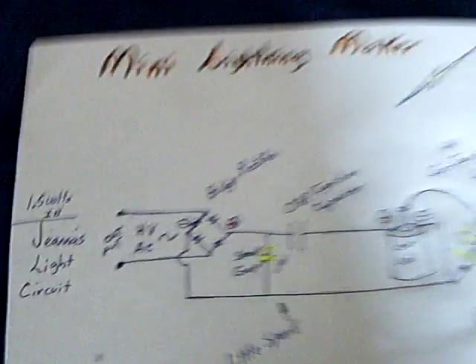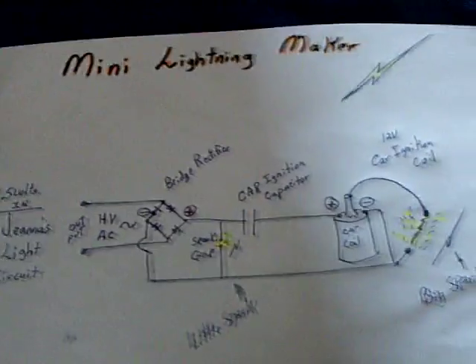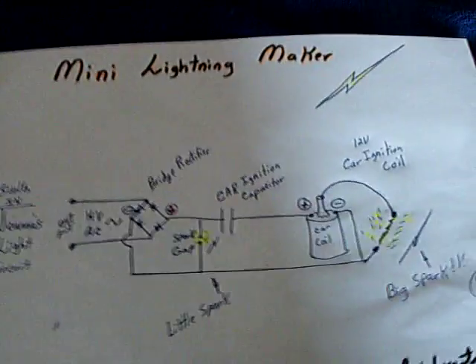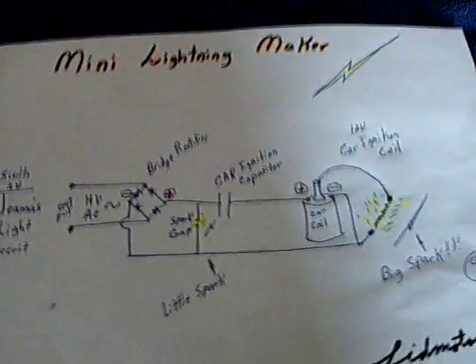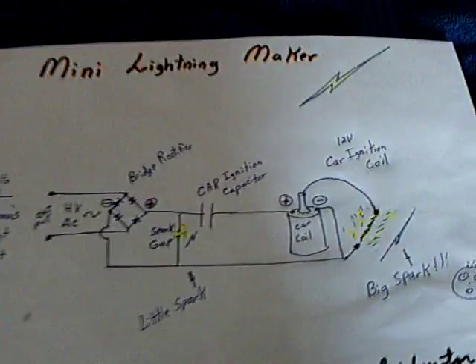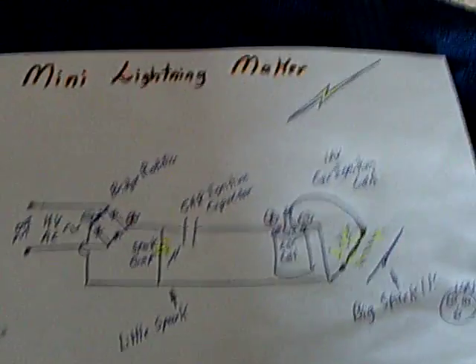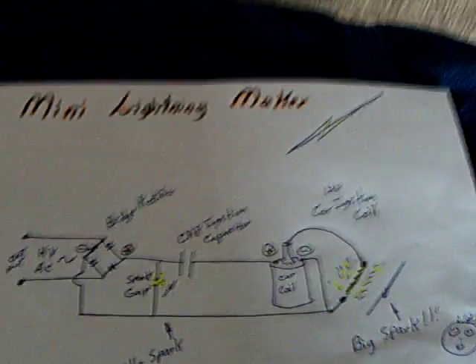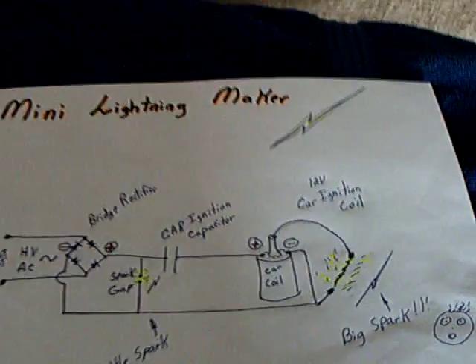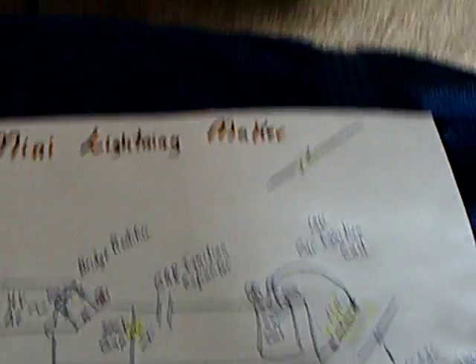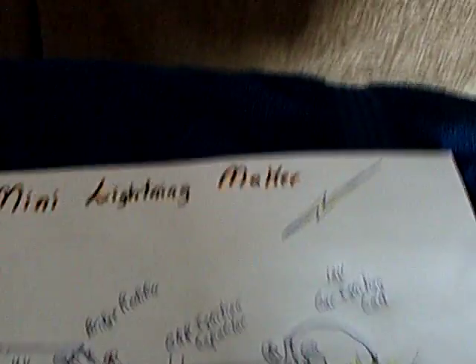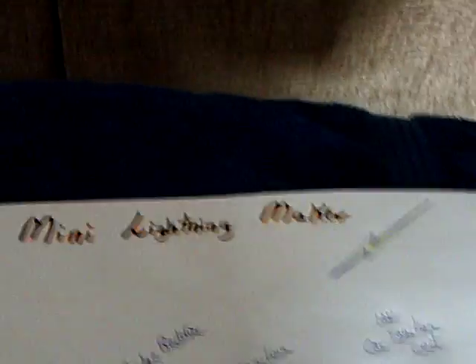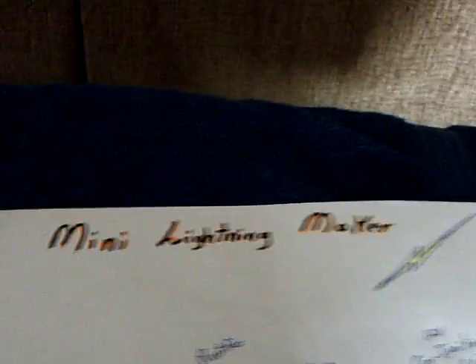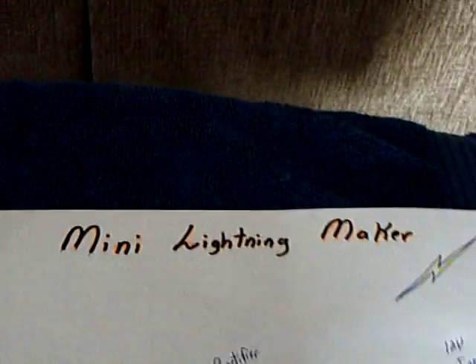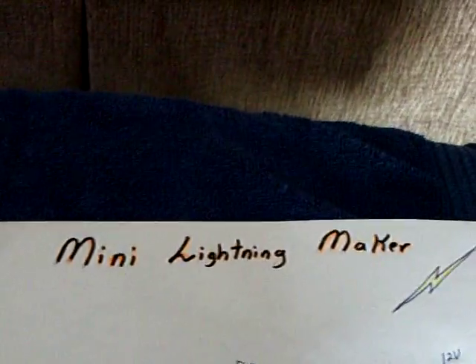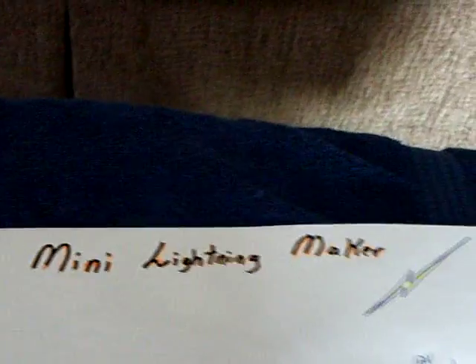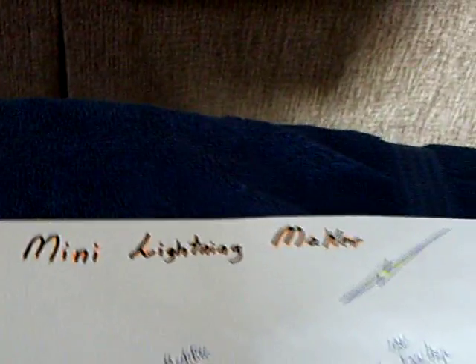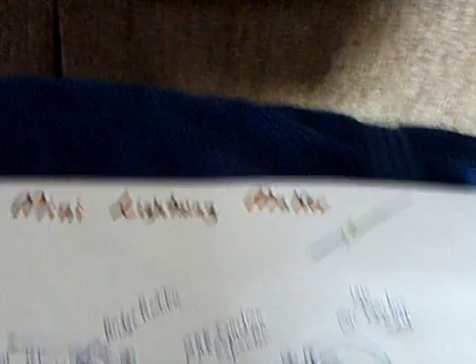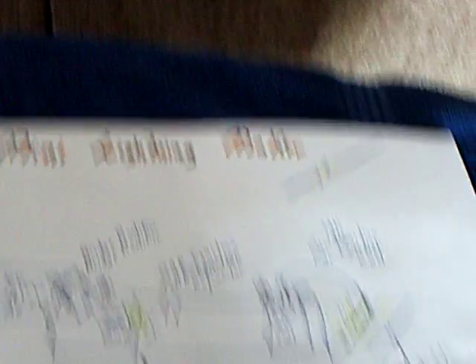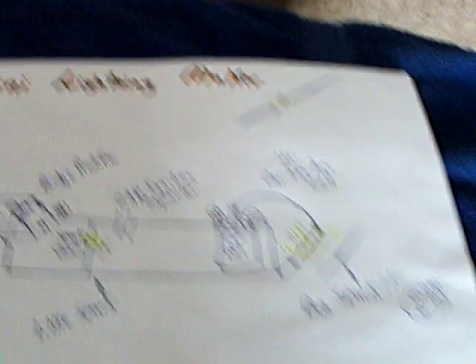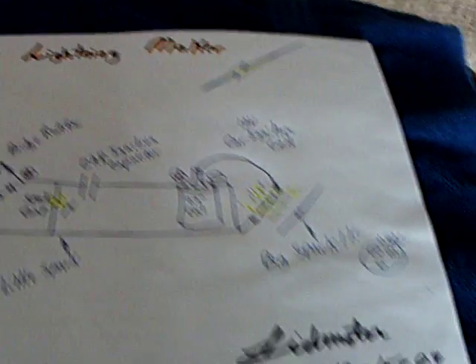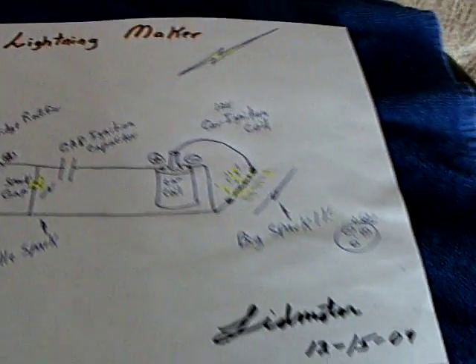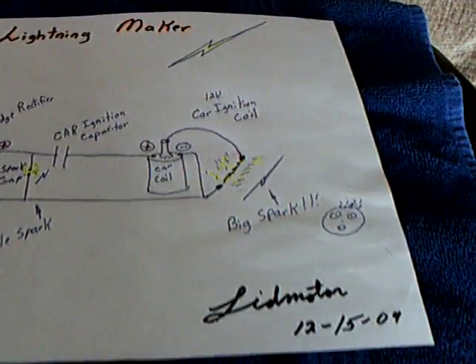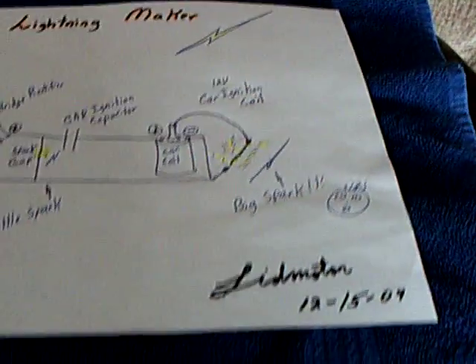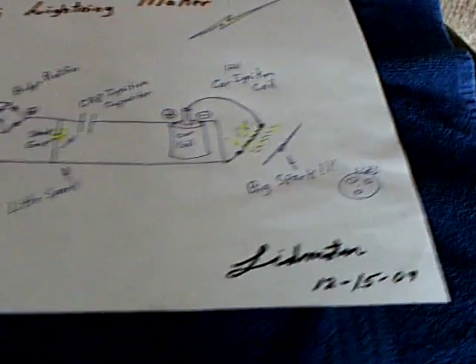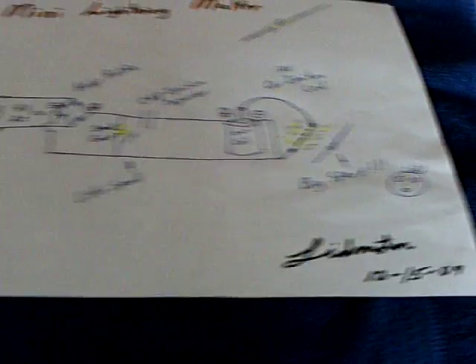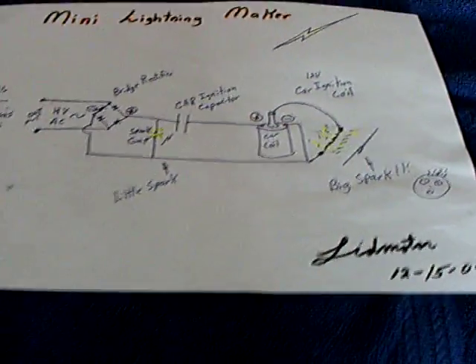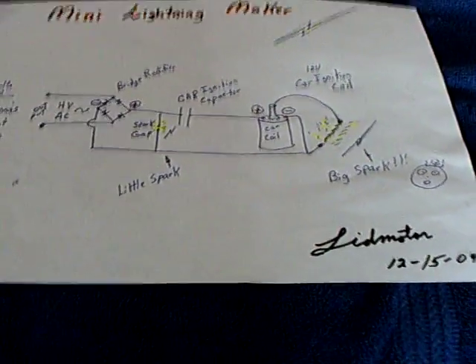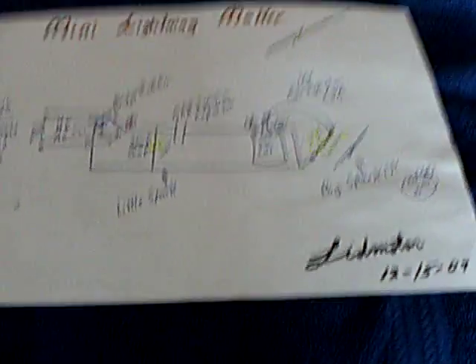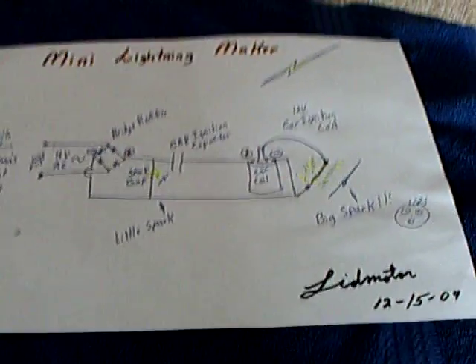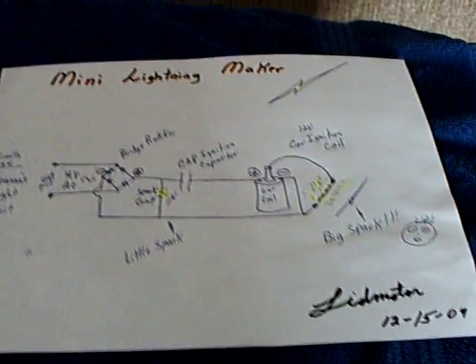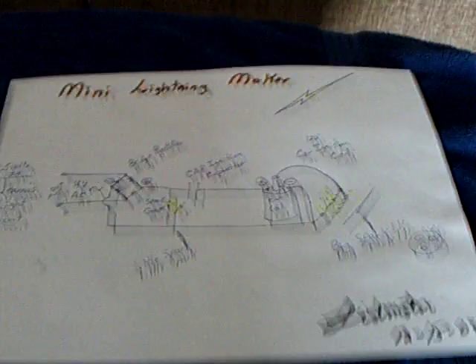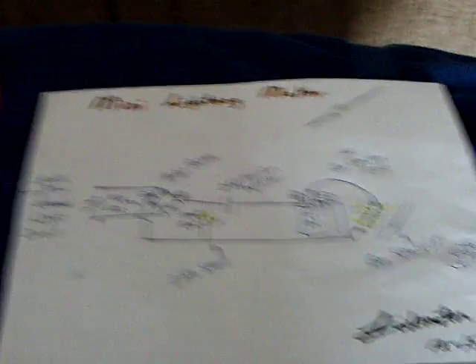Anyway, that's what I got for today — my little mini lightning maker. Thanks for watching.